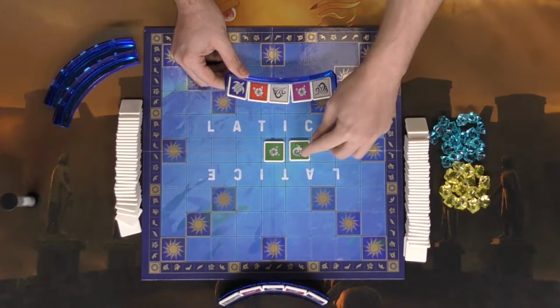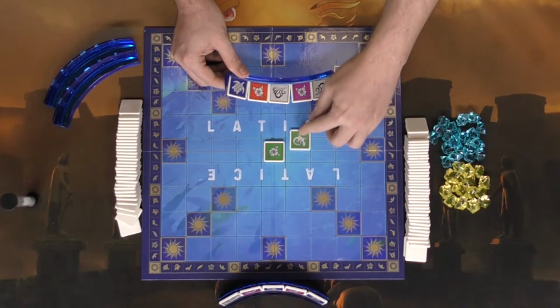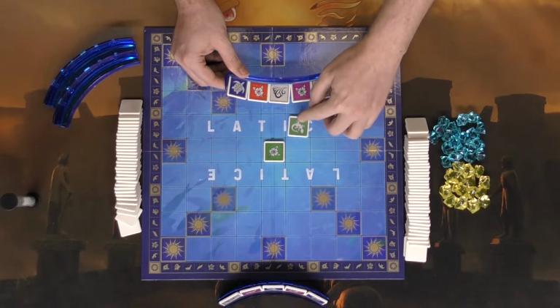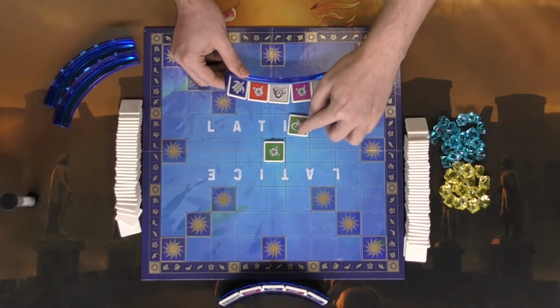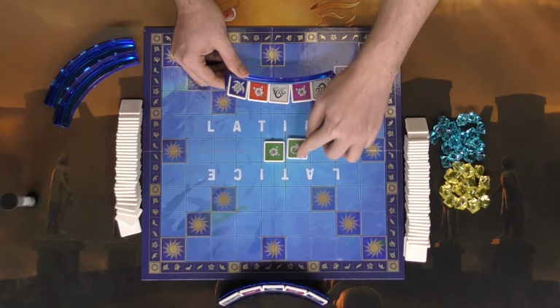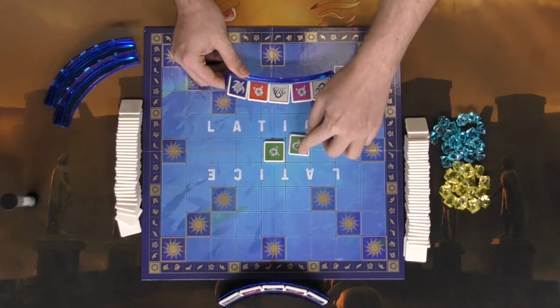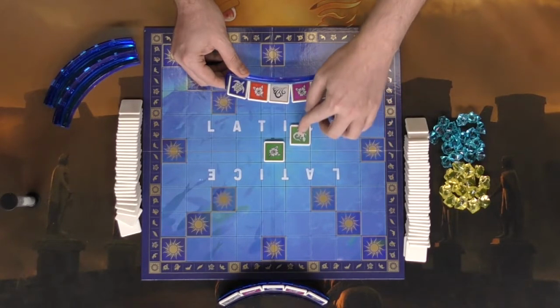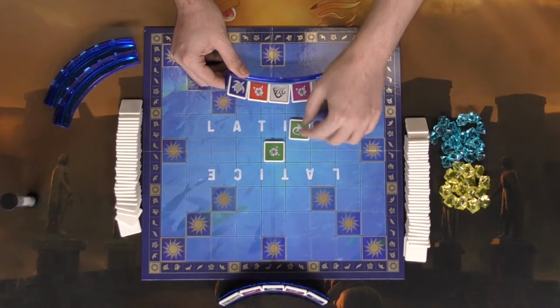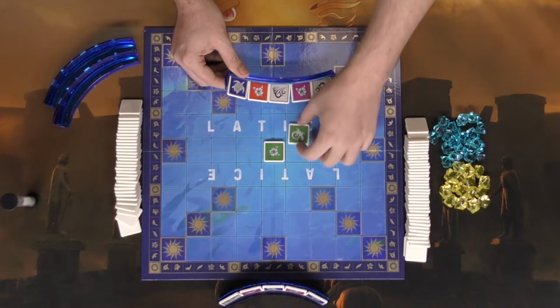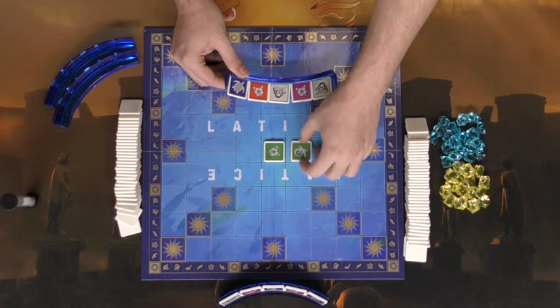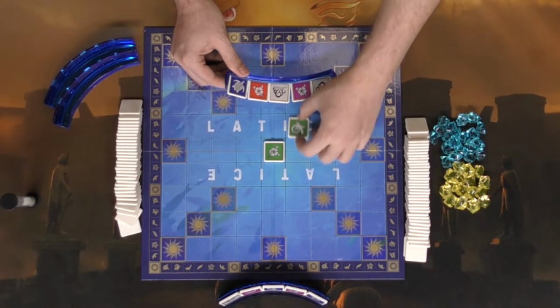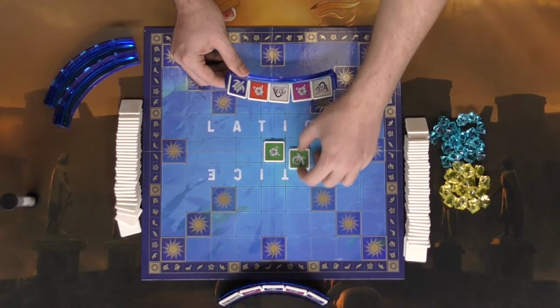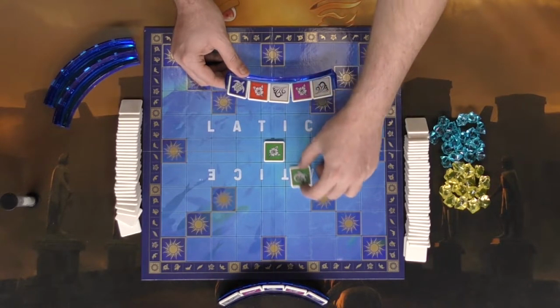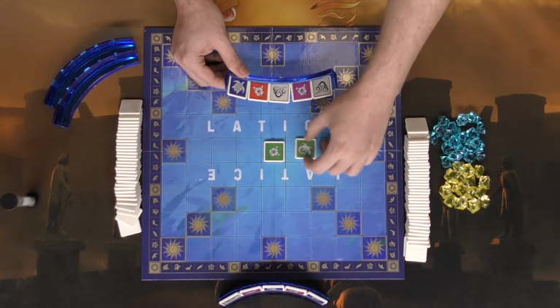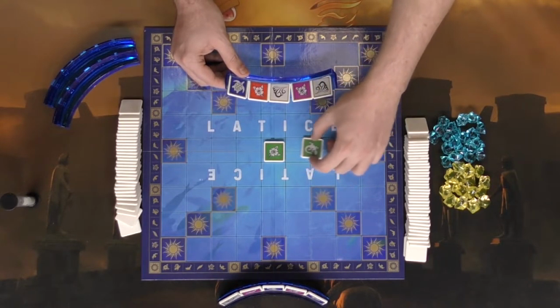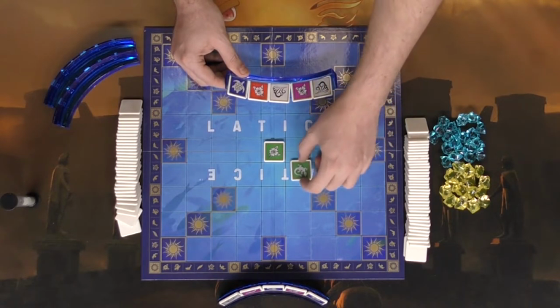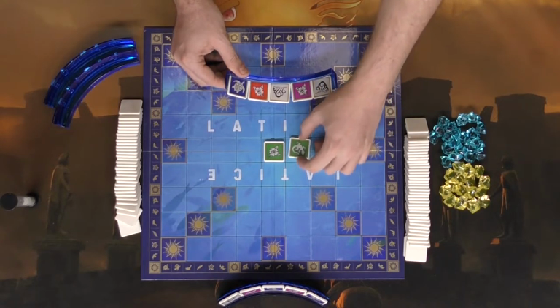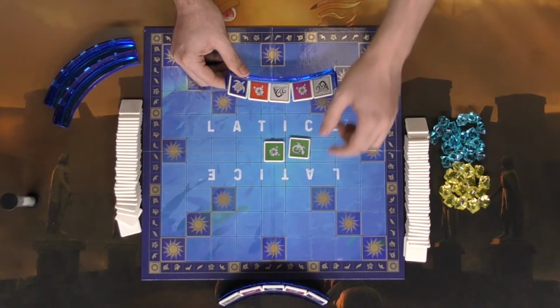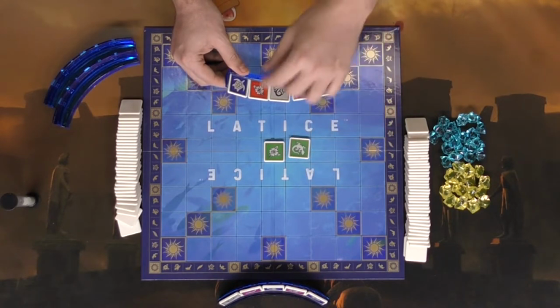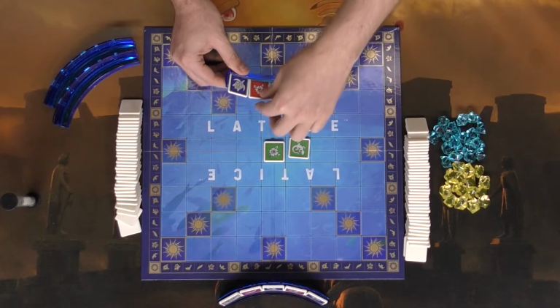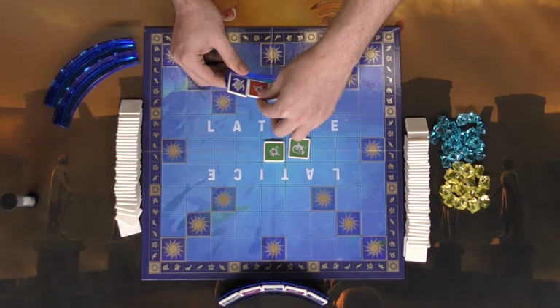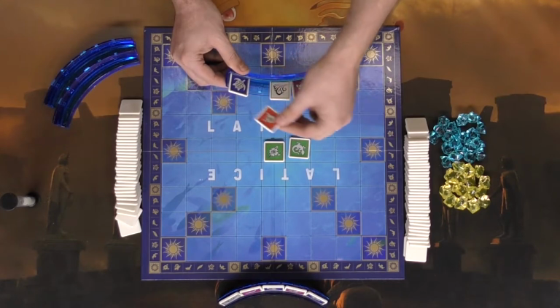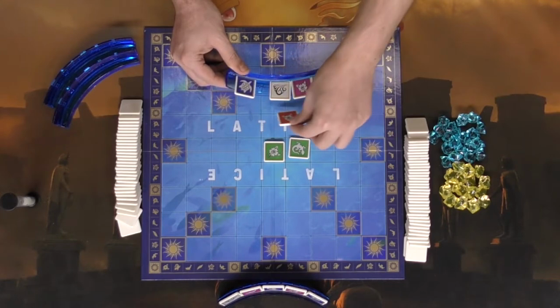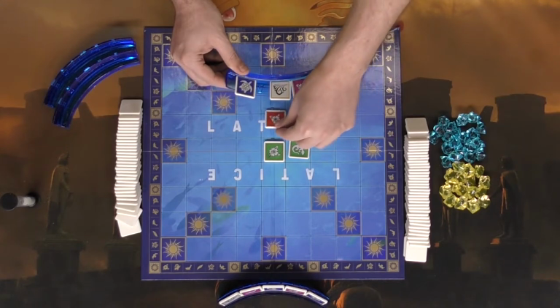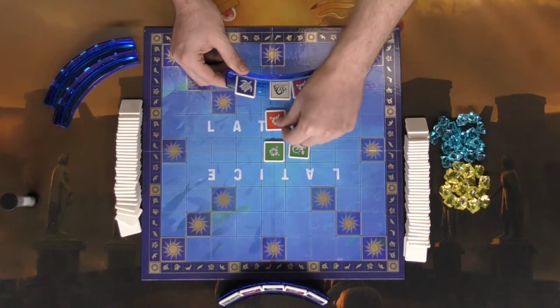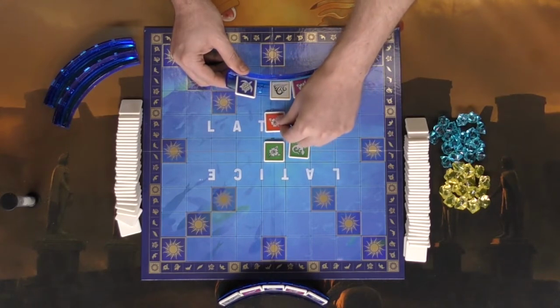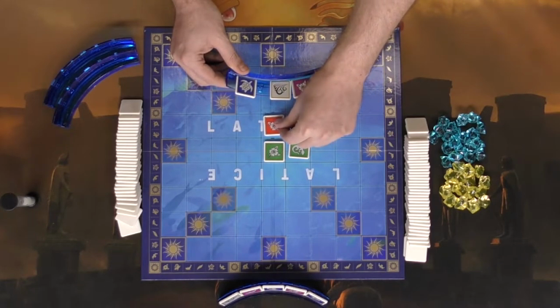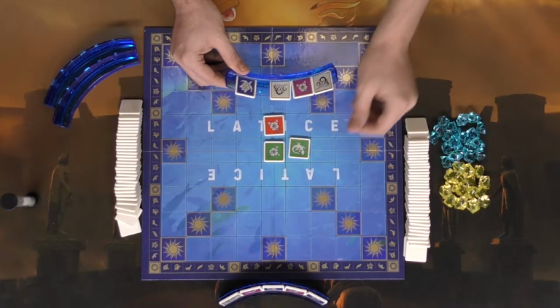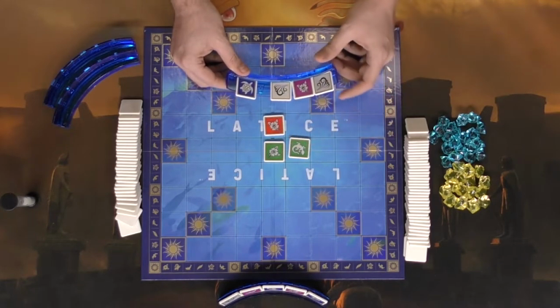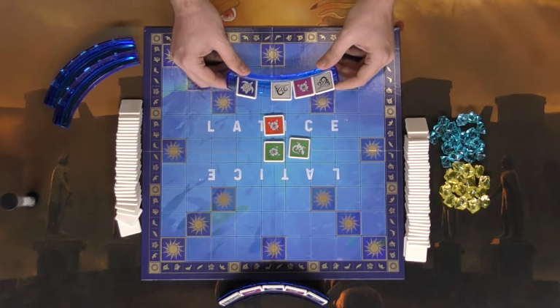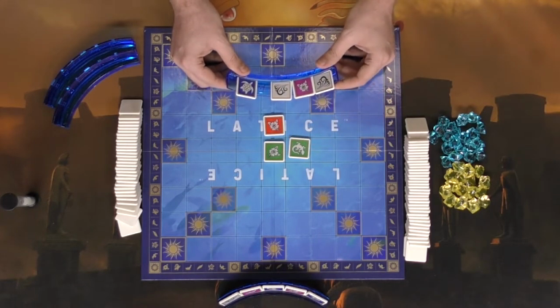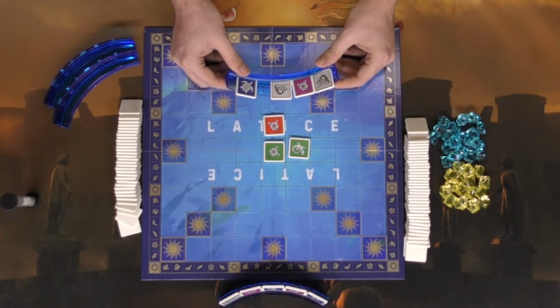The next player looks and sees there's no green anymore, but there is a flower here. Additionally, they could play a wind tile, which lets you move one of these tiles in any direction — up, down, left, or right. Let's go ahead and play this one here, placing it just like that.